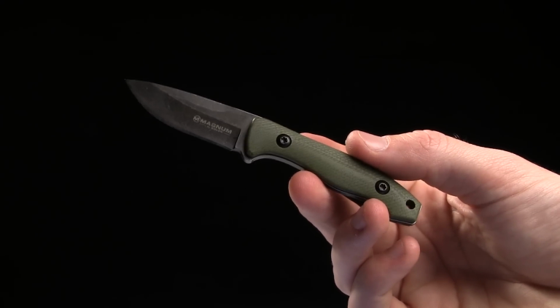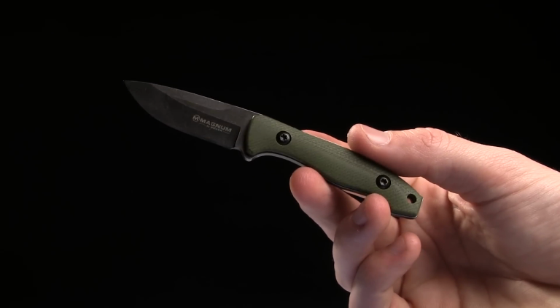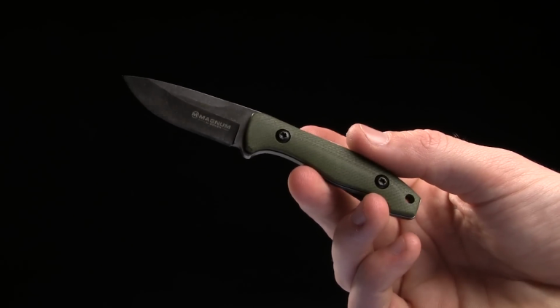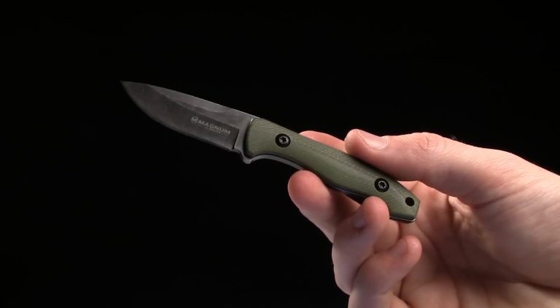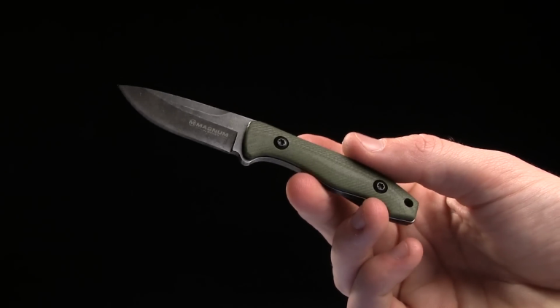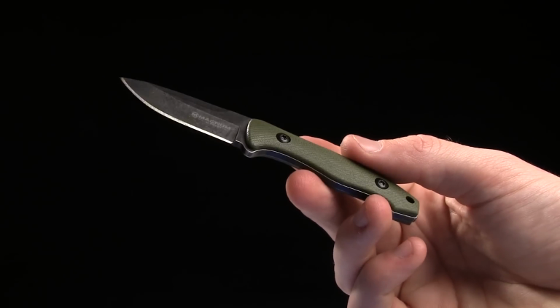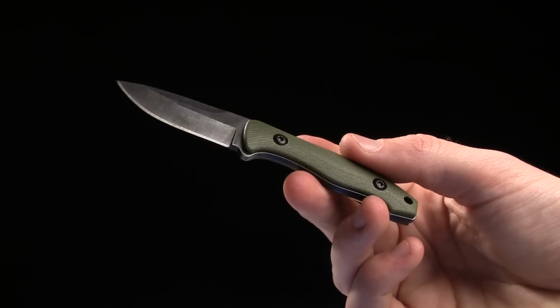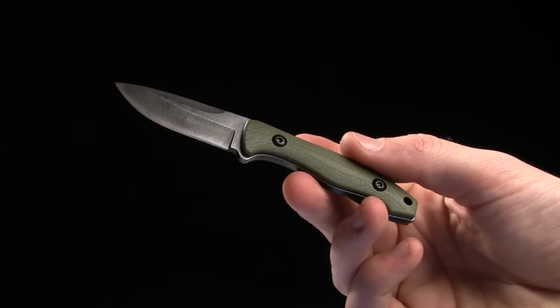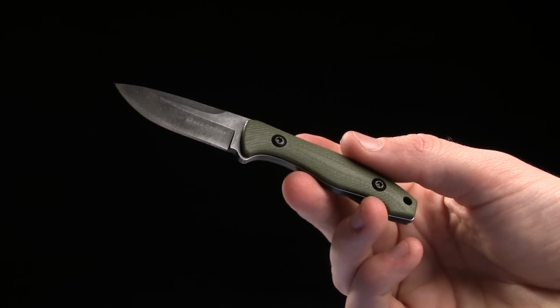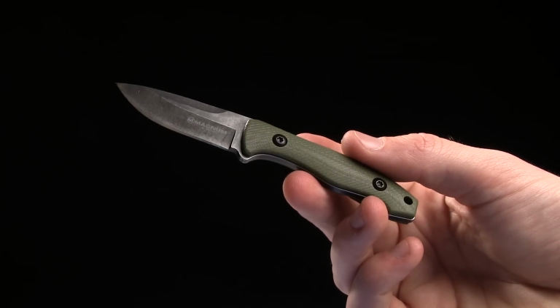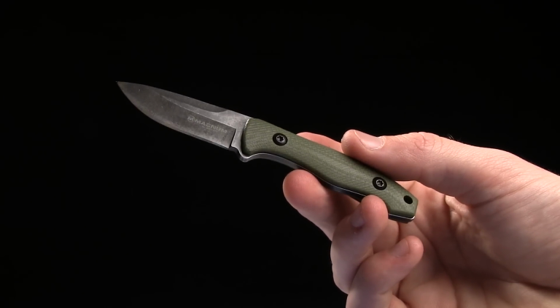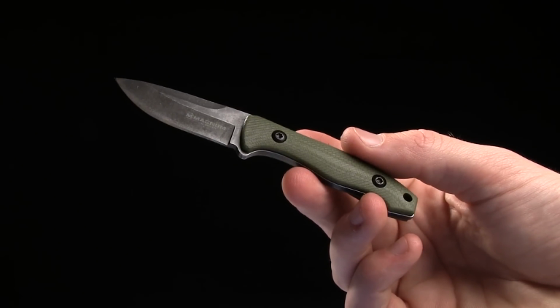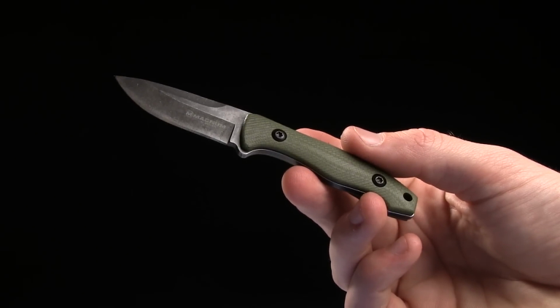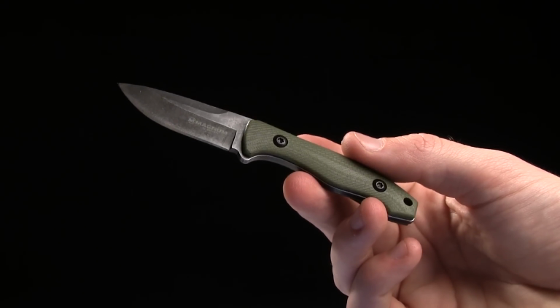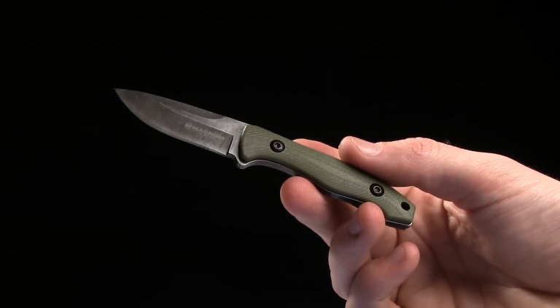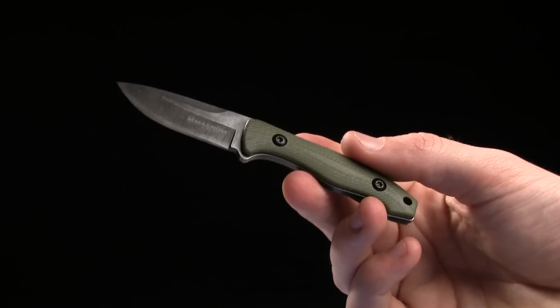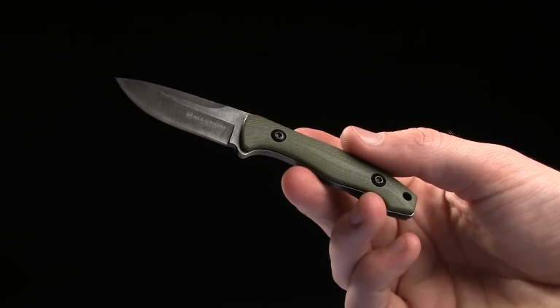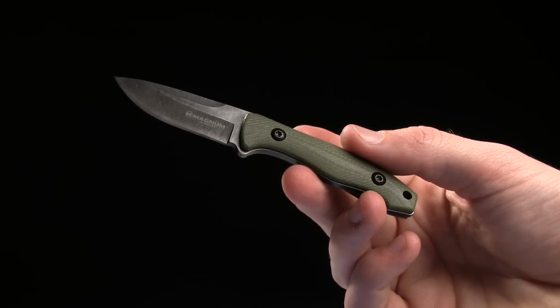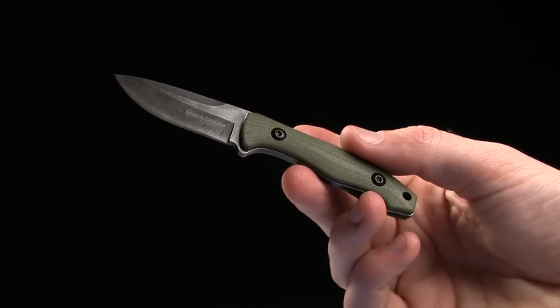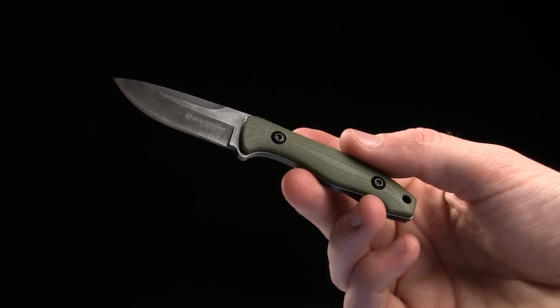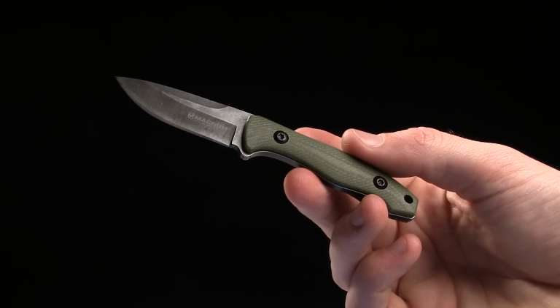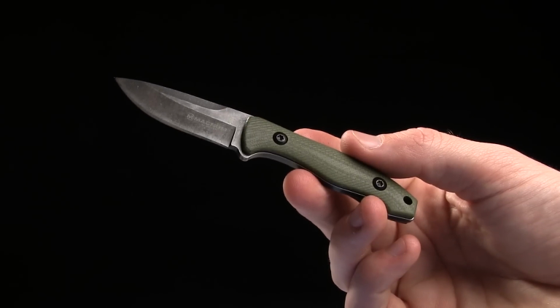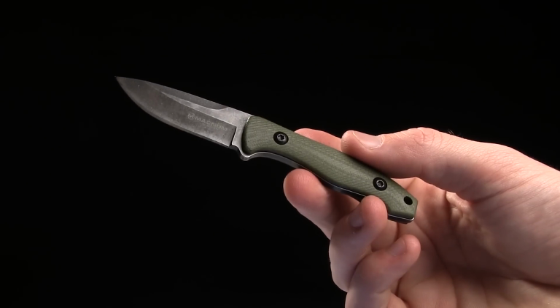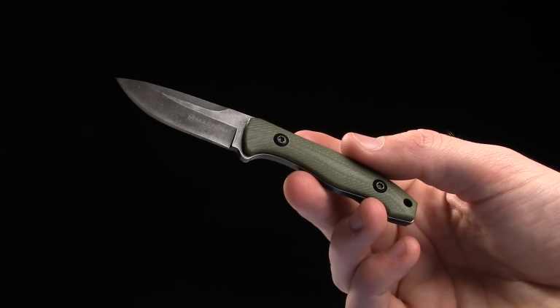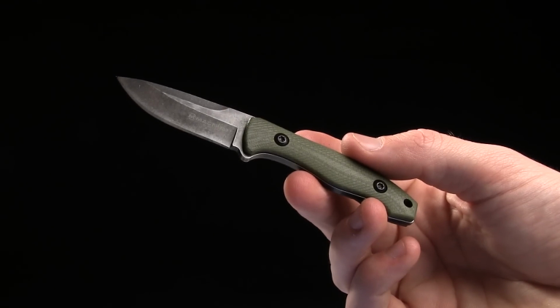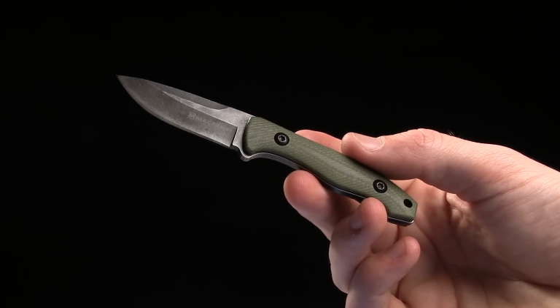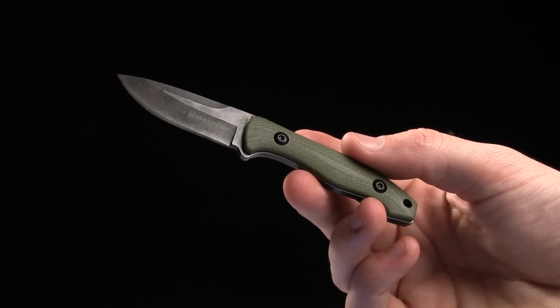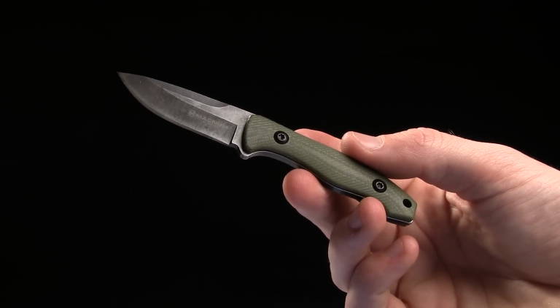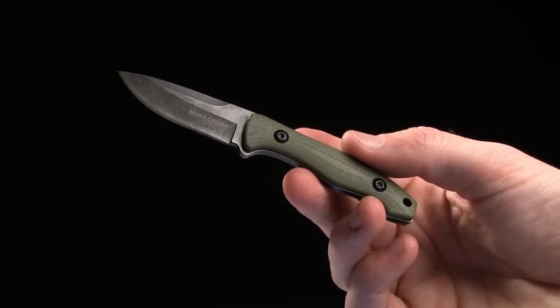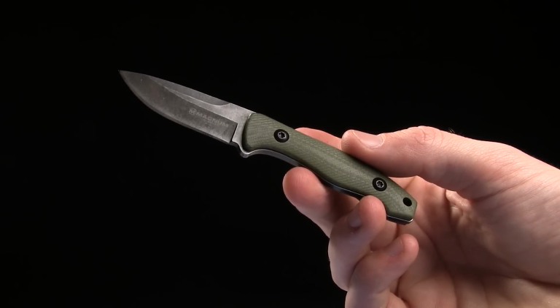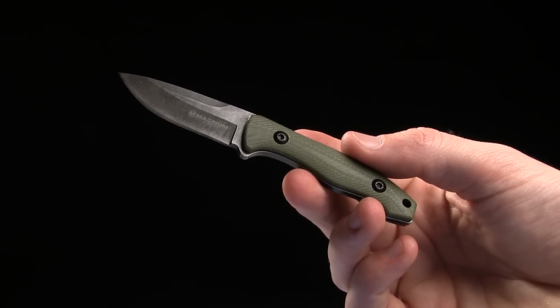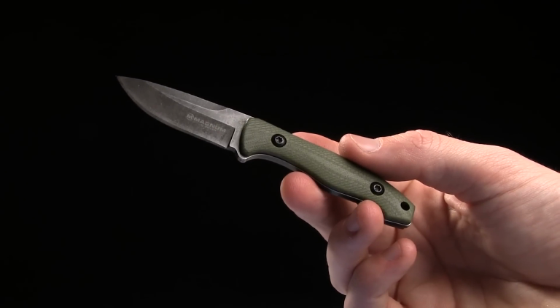Anyways guys, go ahead and buy this at BladeHQ.com. This is the Boker Magnum Lil Friend.